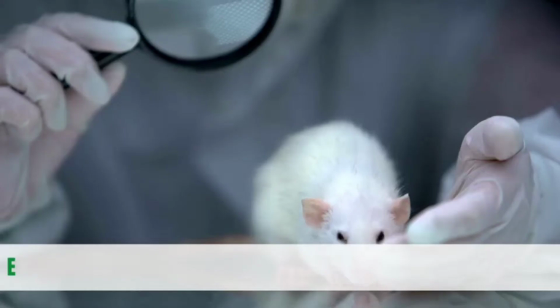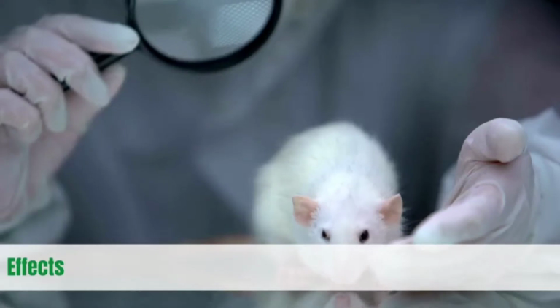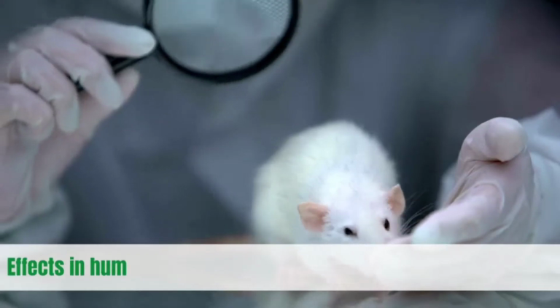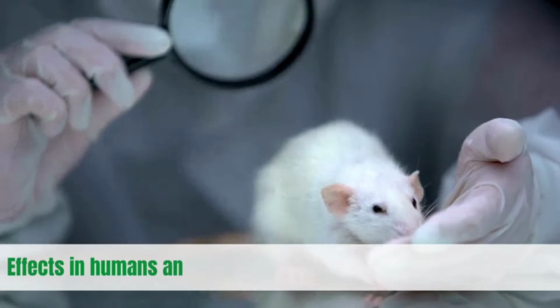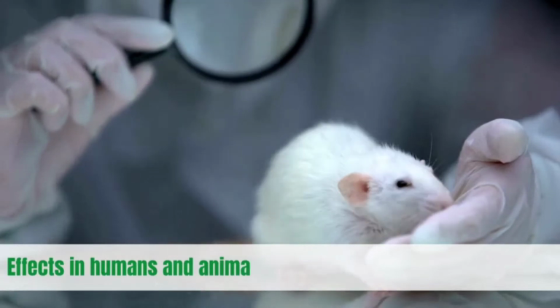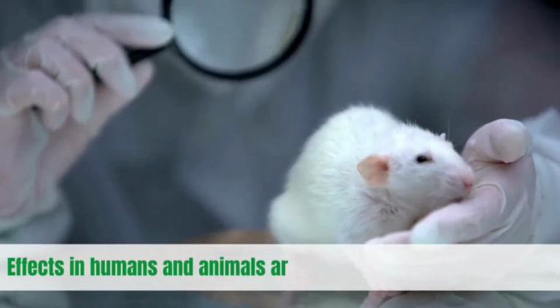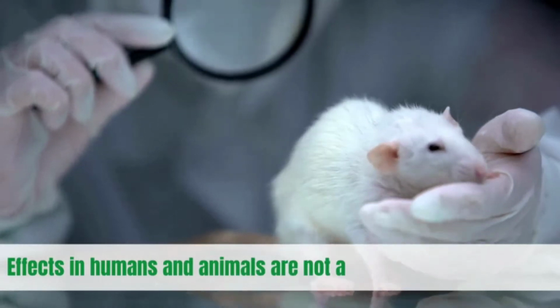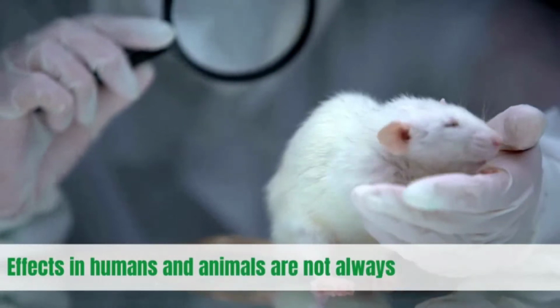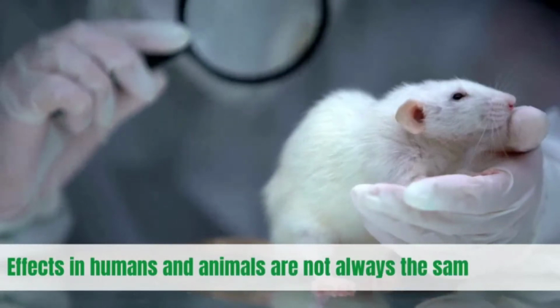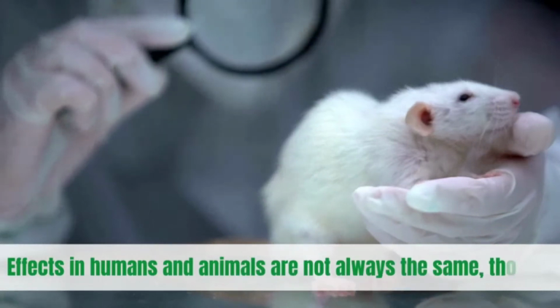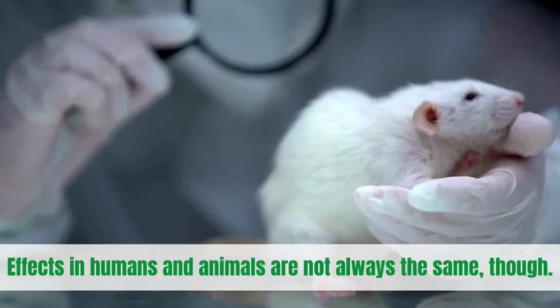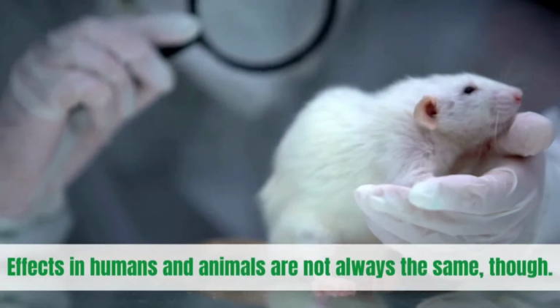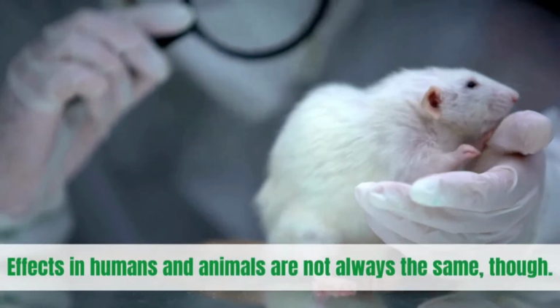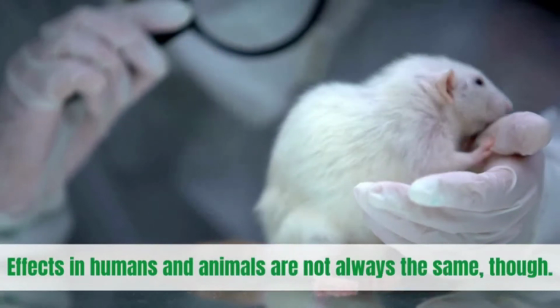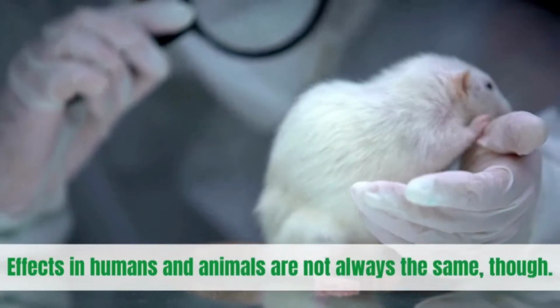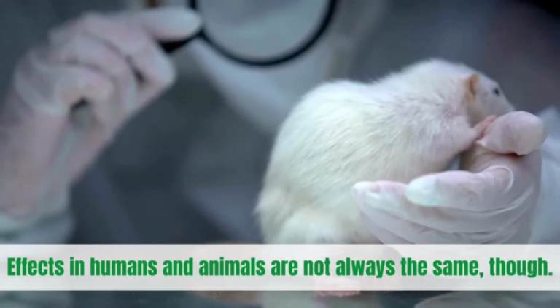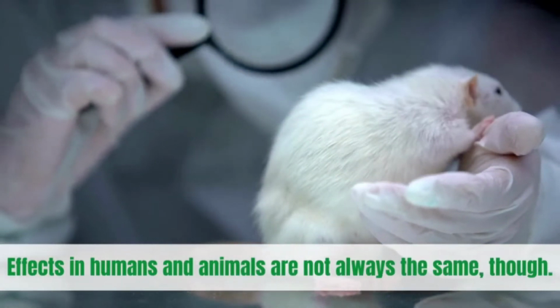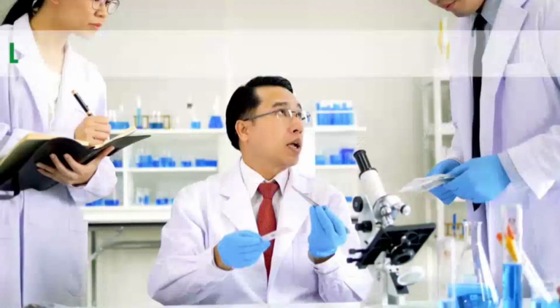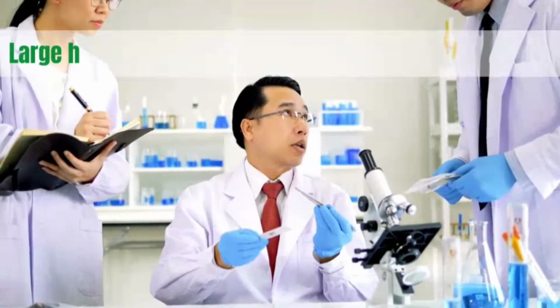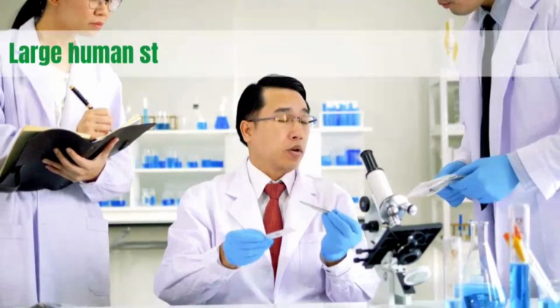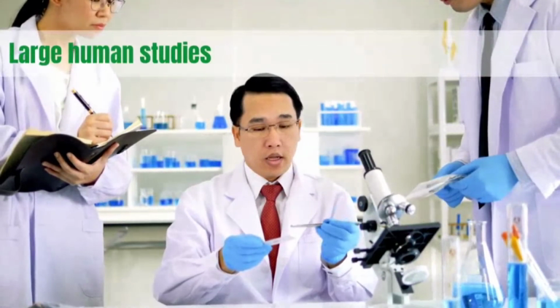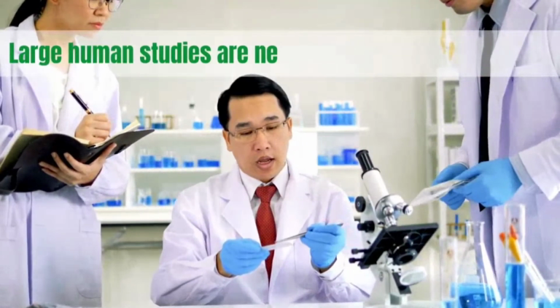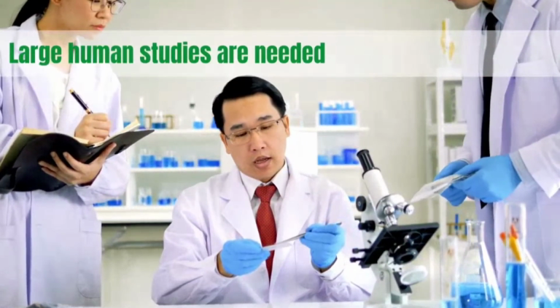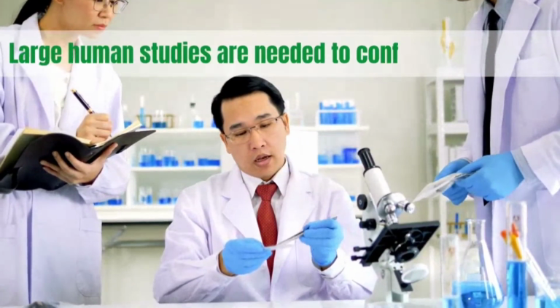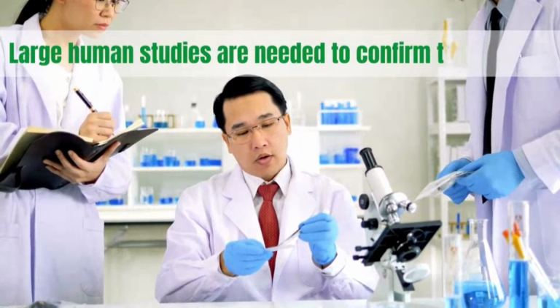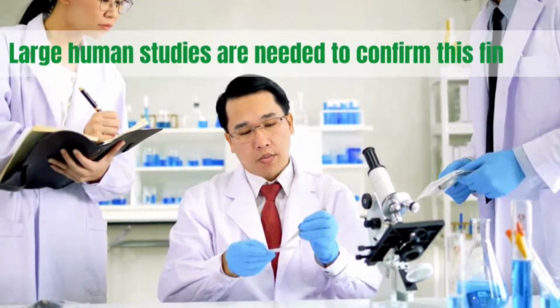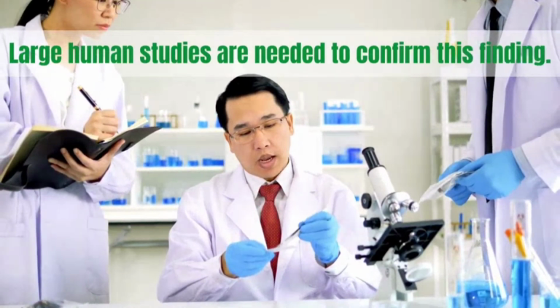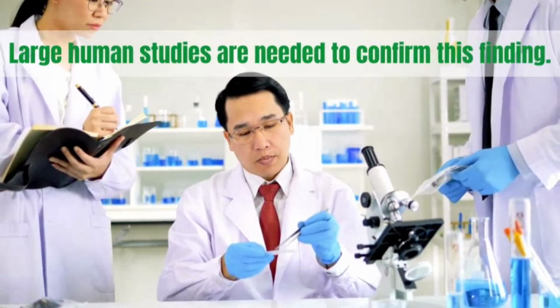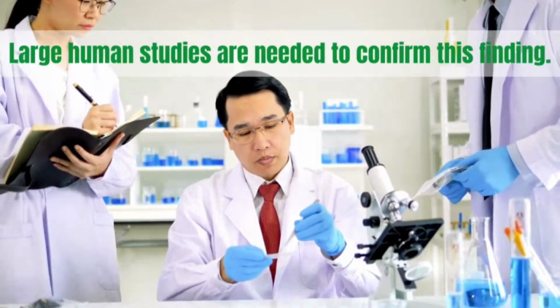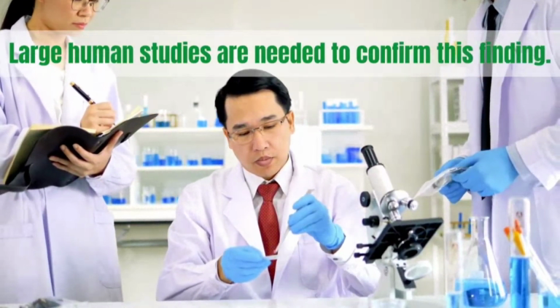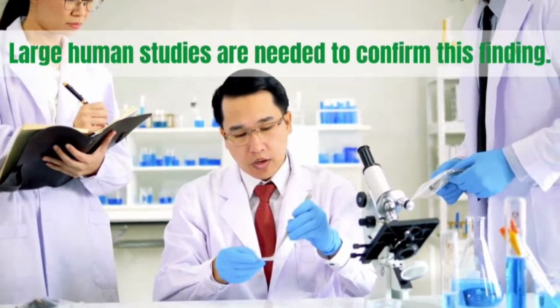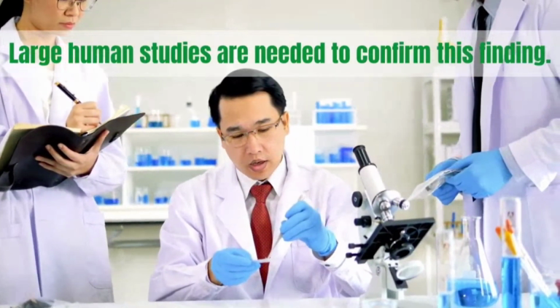Effects in humans and animals are not always the same, though. Large human studies are needed to confirm this finding.